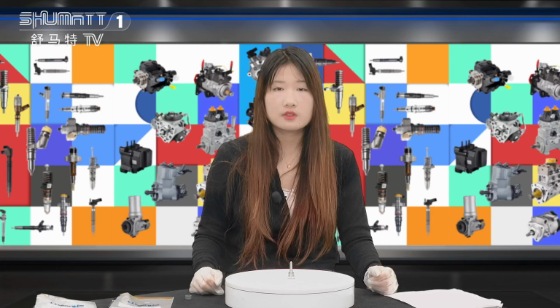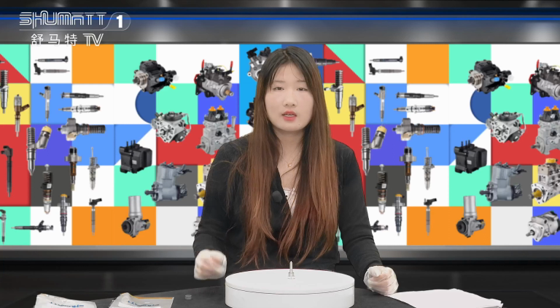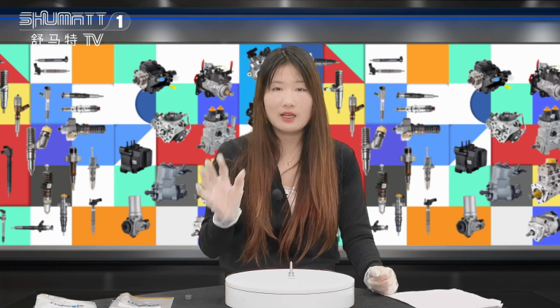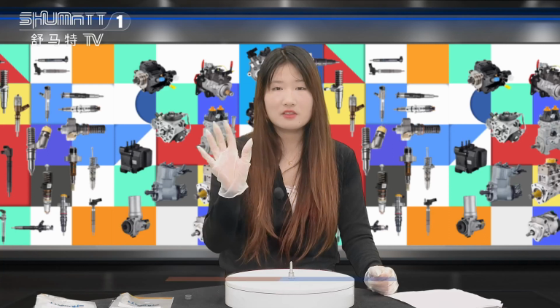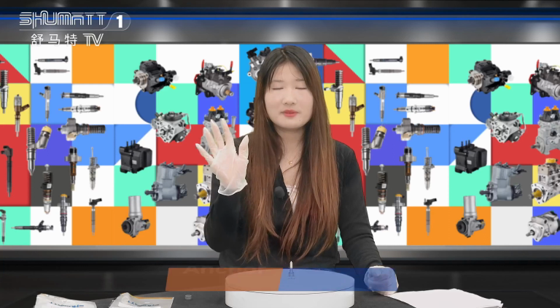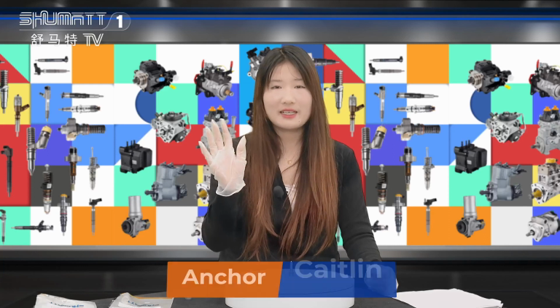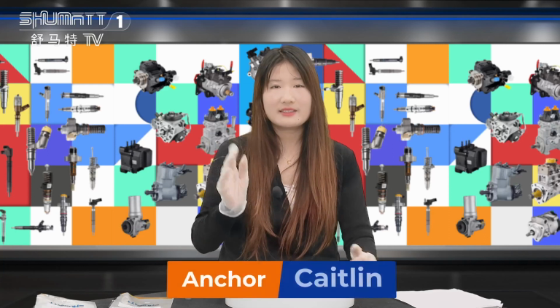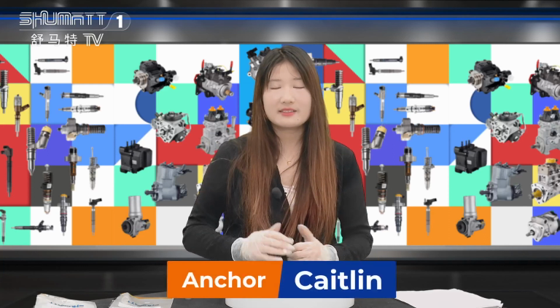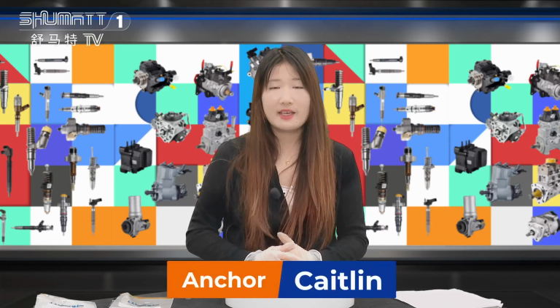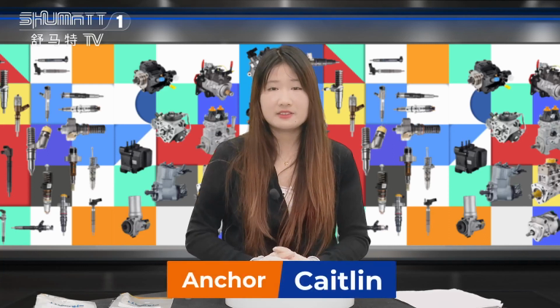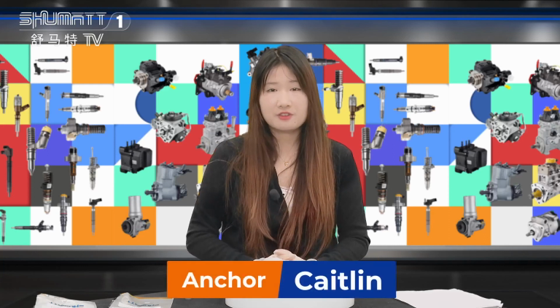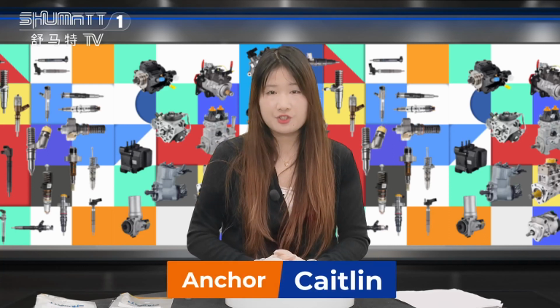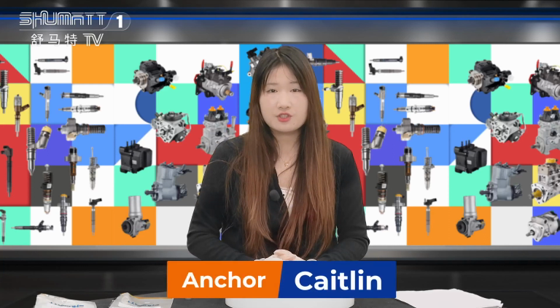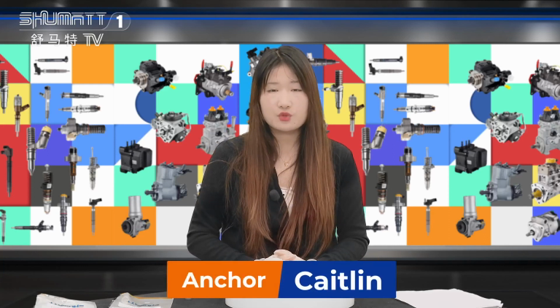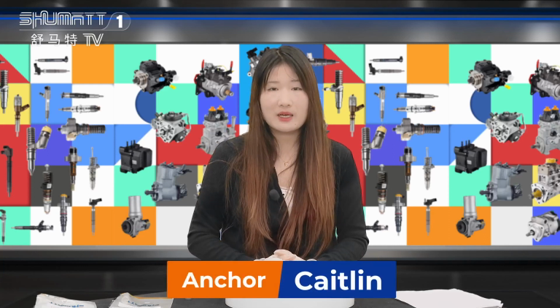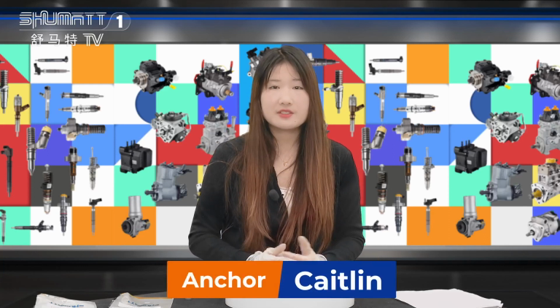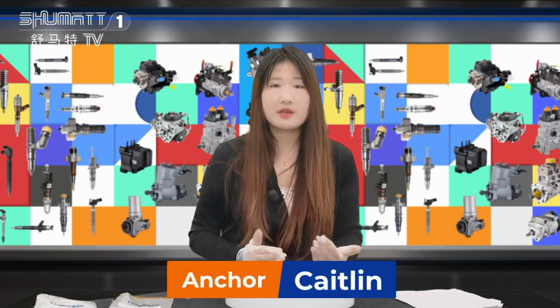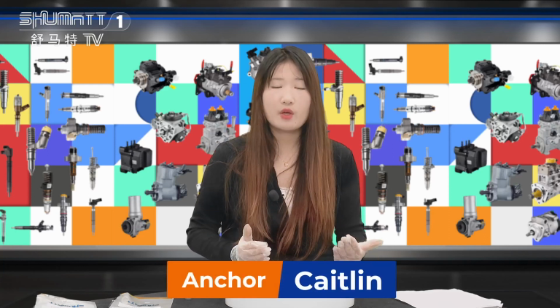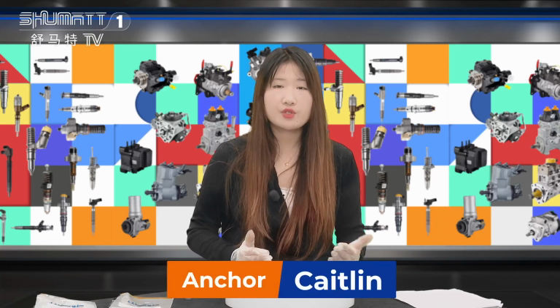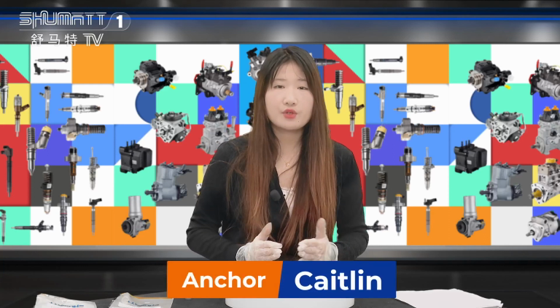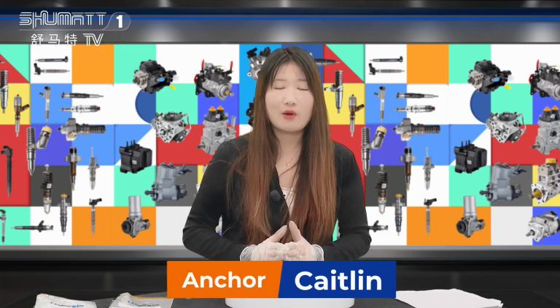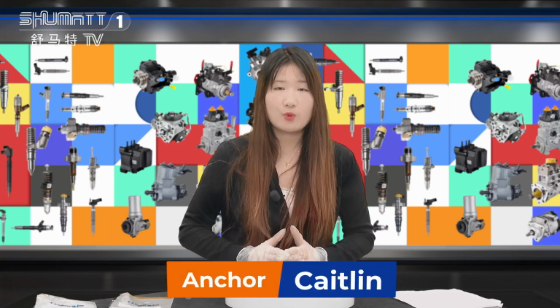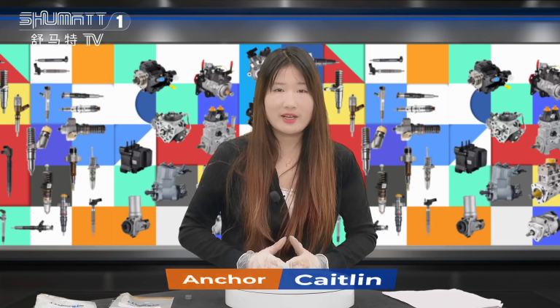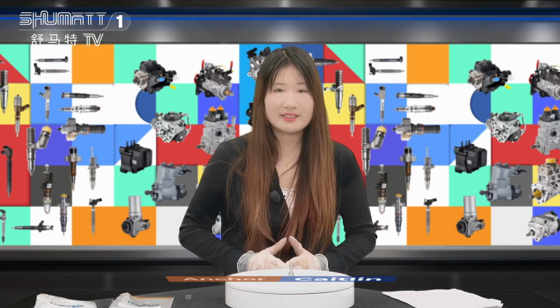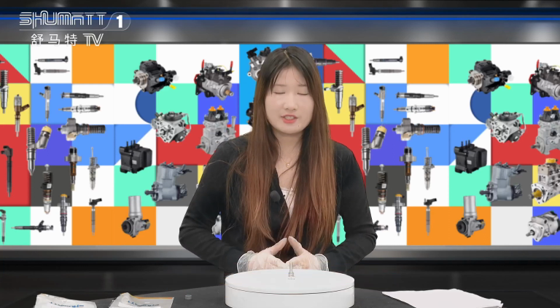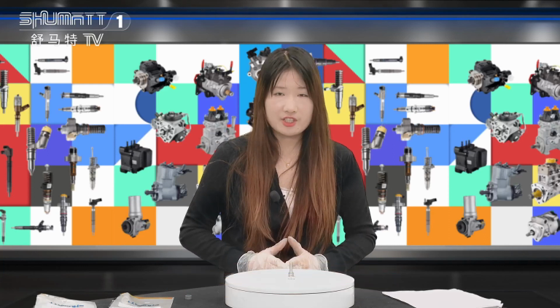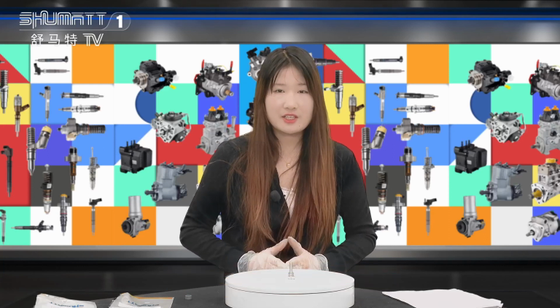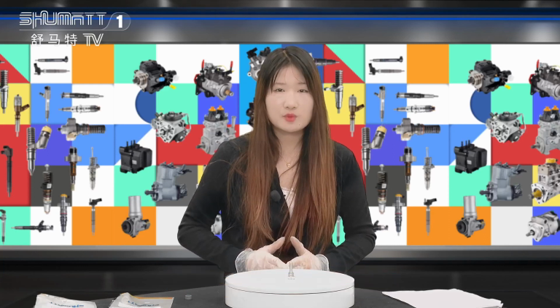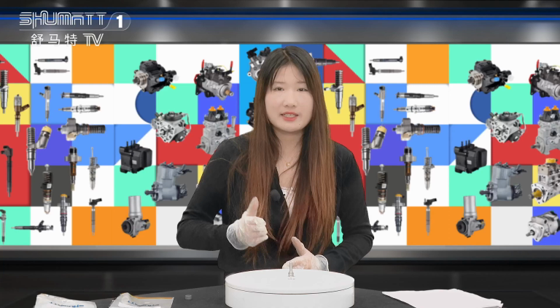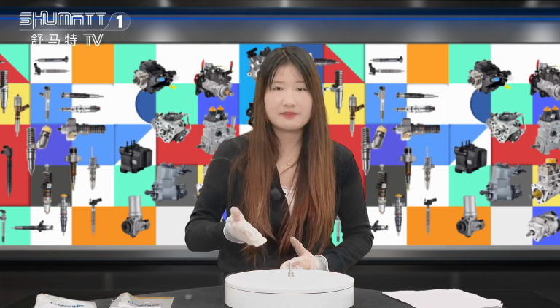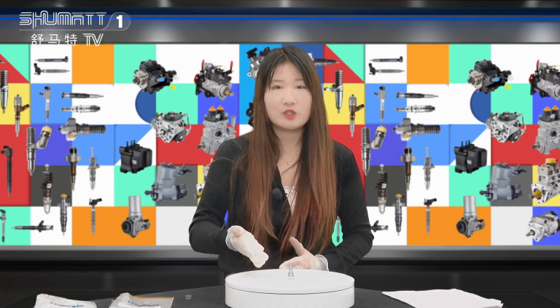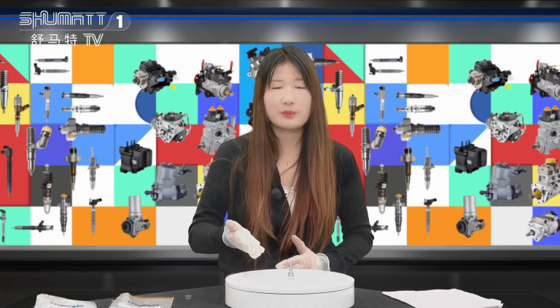Hello everybody, this is Kayten from Shenzhen Shuma. Today I will show you our product in Jekna, so please follow me.